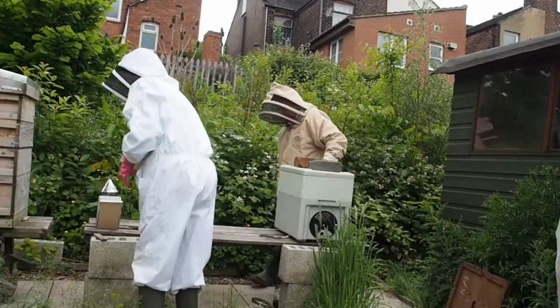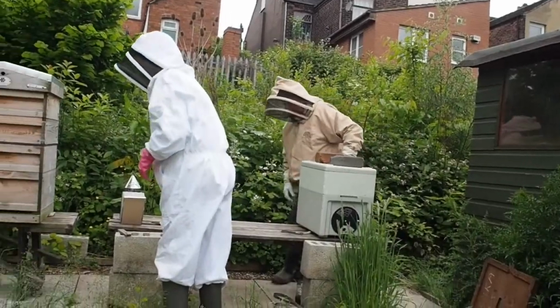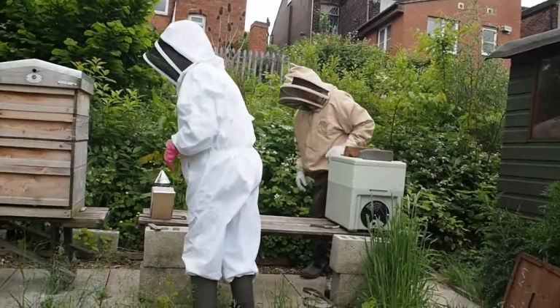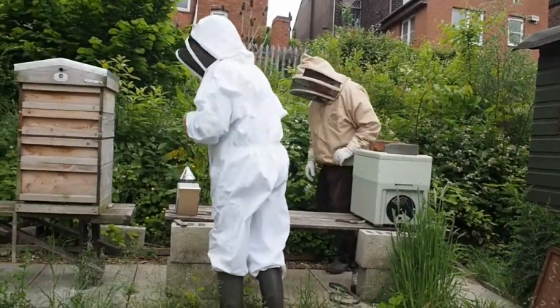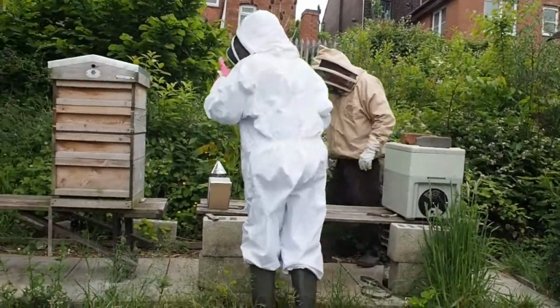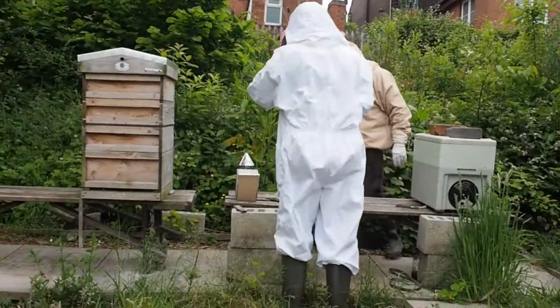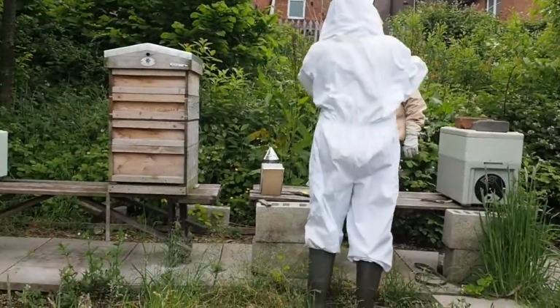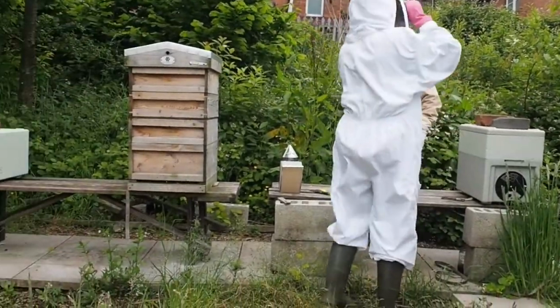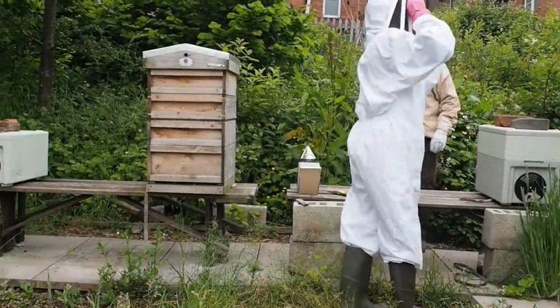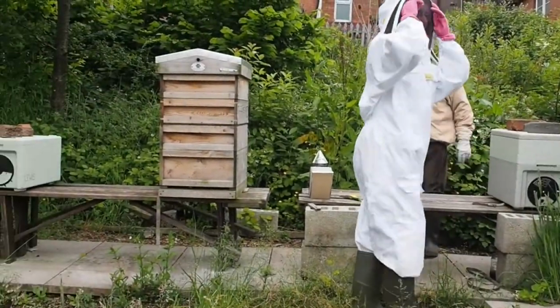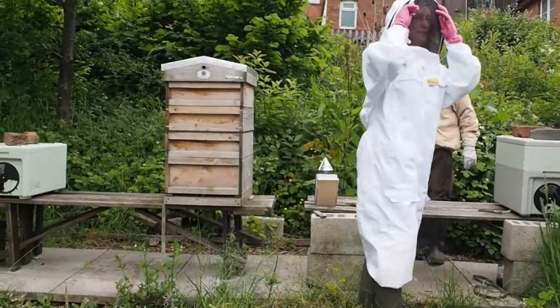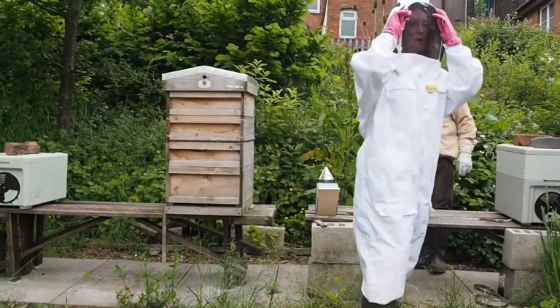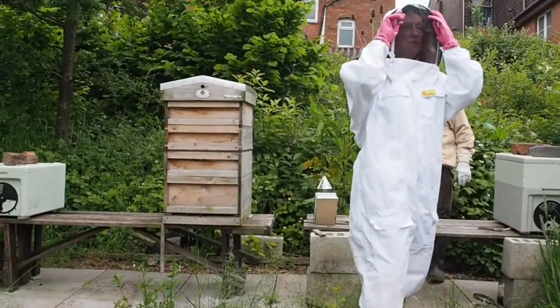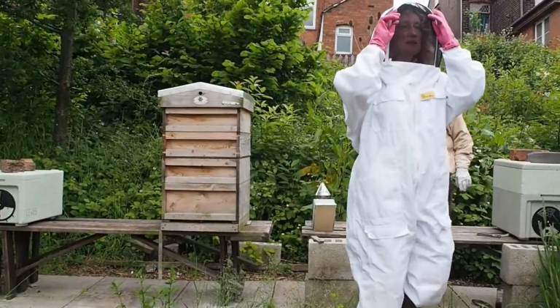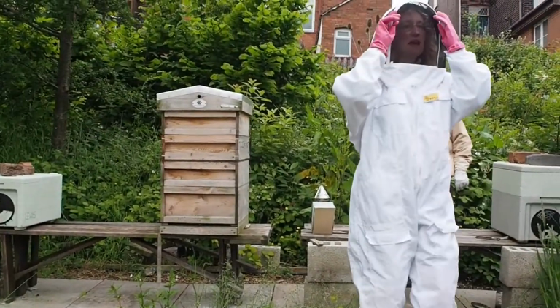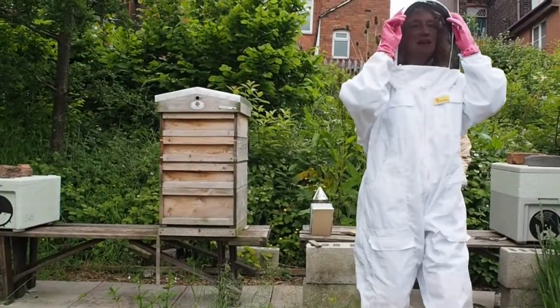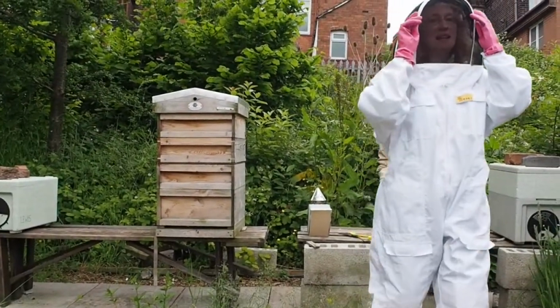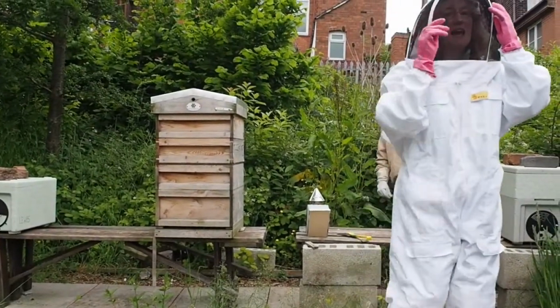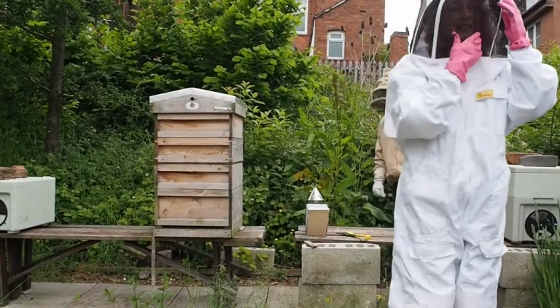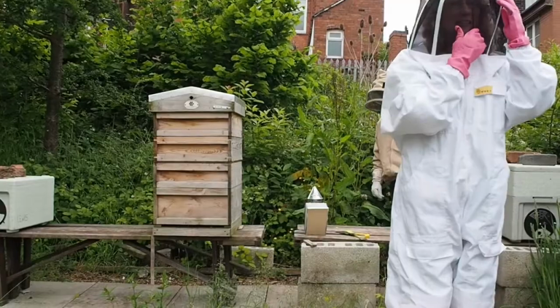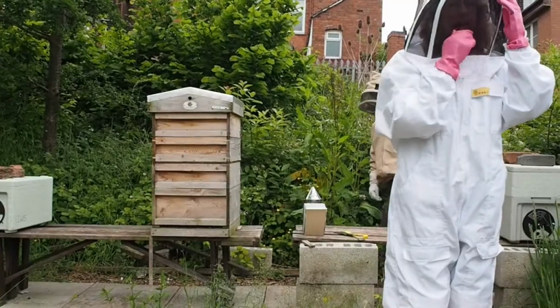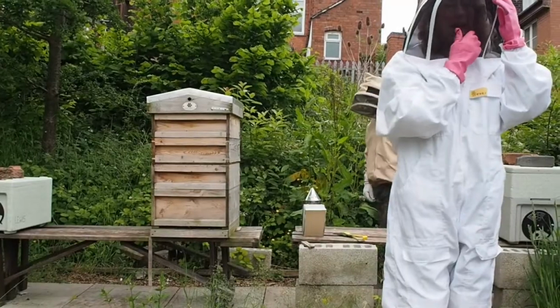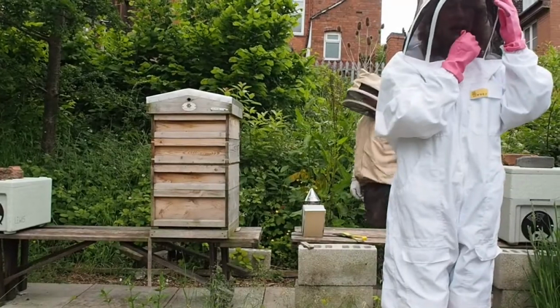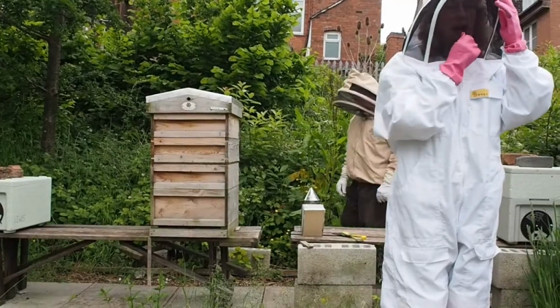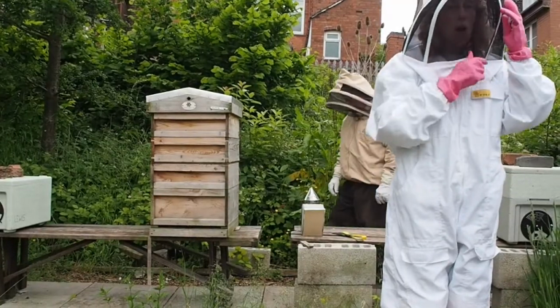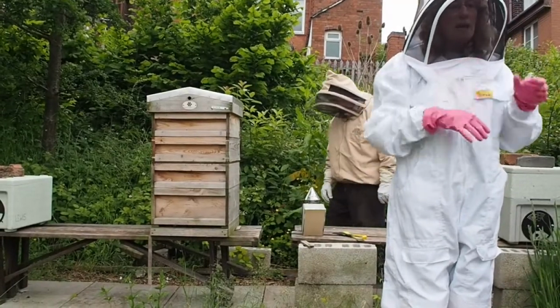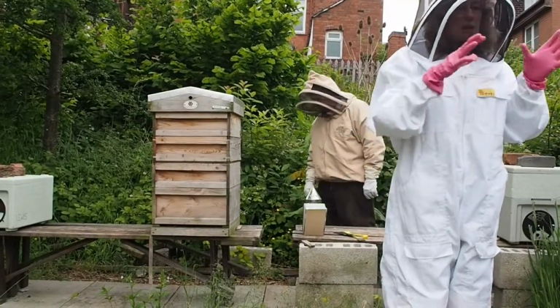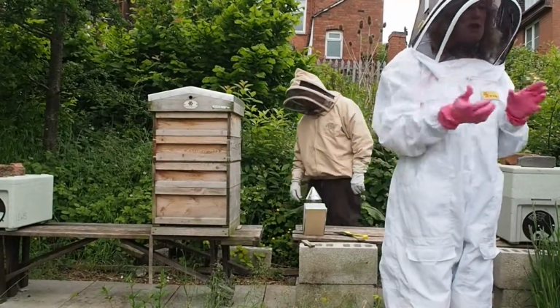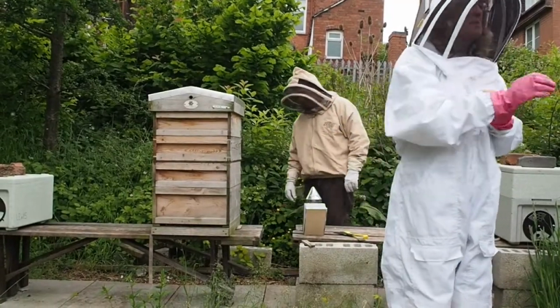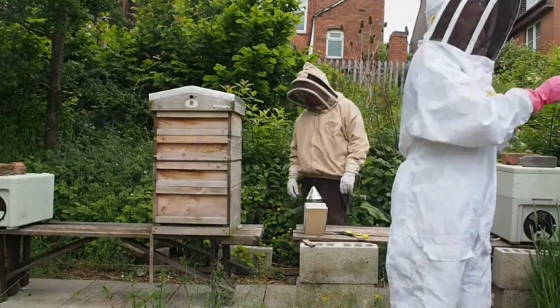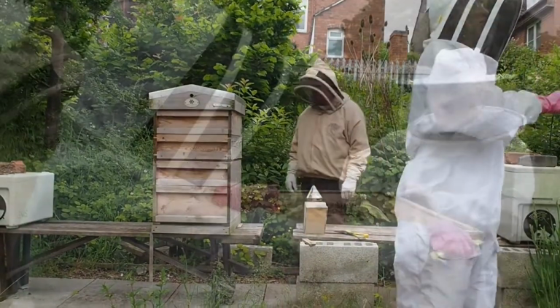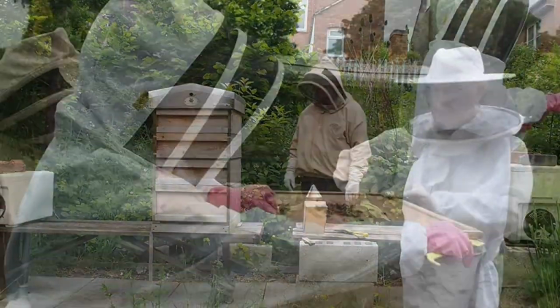They were very active yesterday, Rachel, so I didn't stay very long. I'm going to open the hive now.